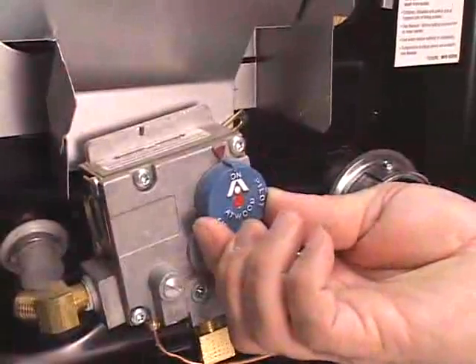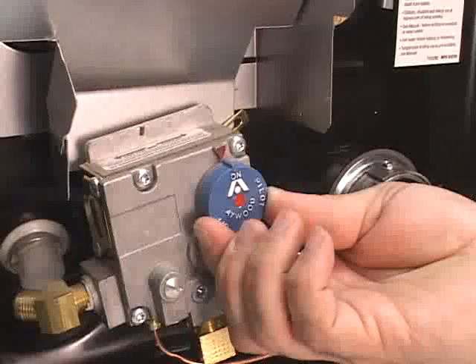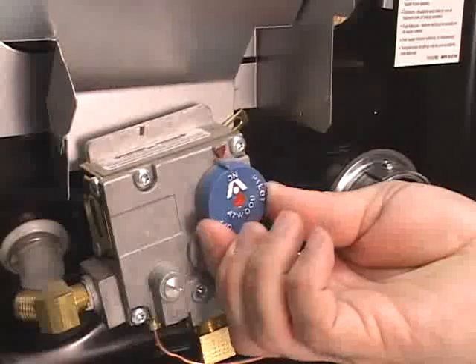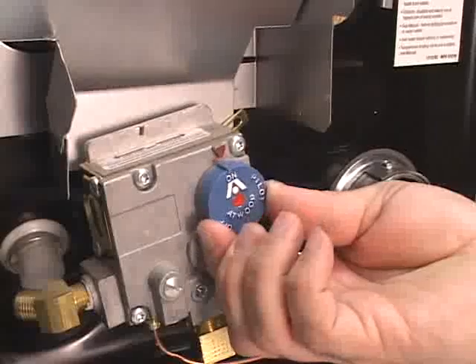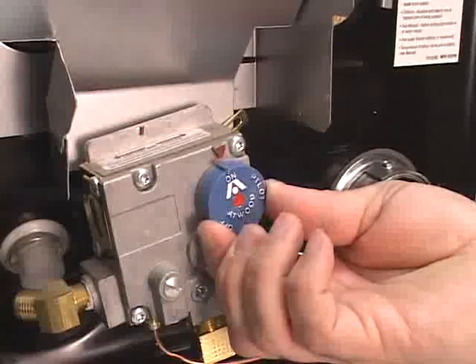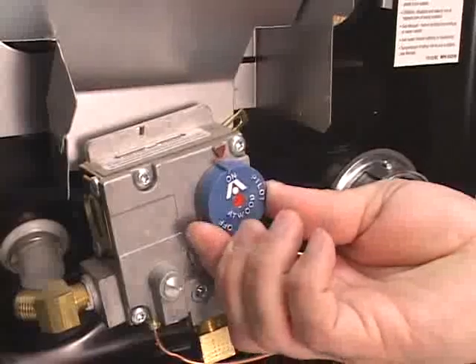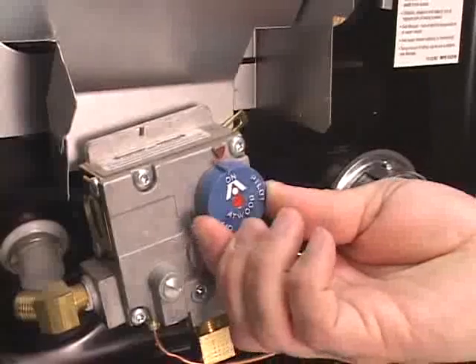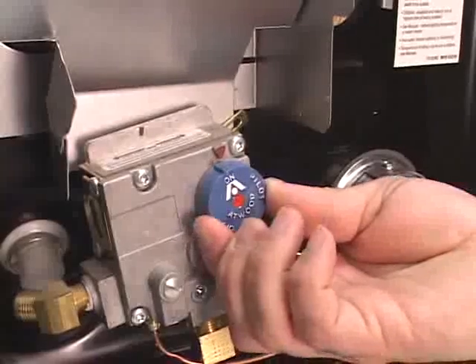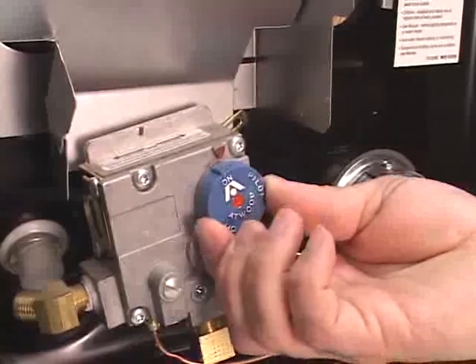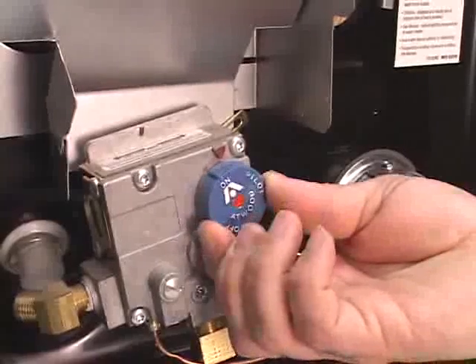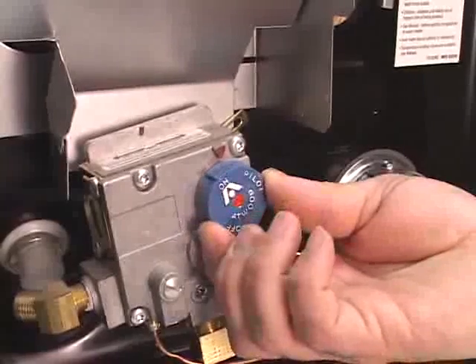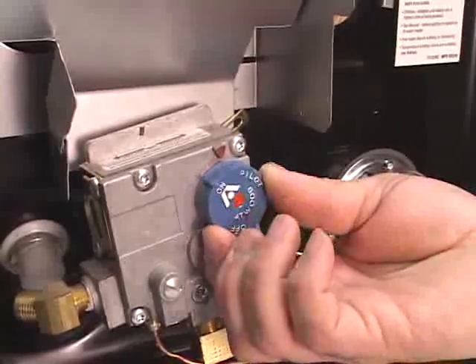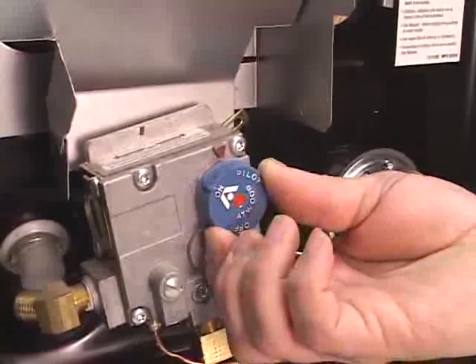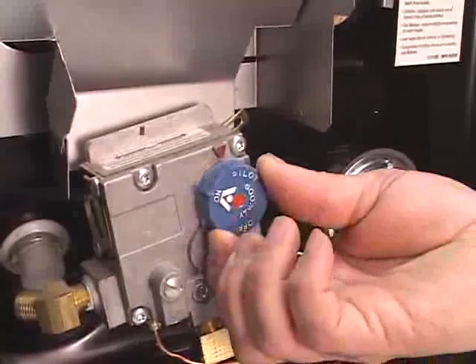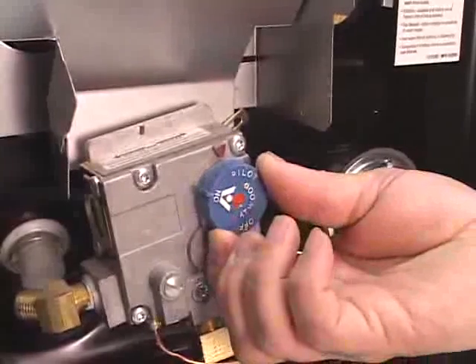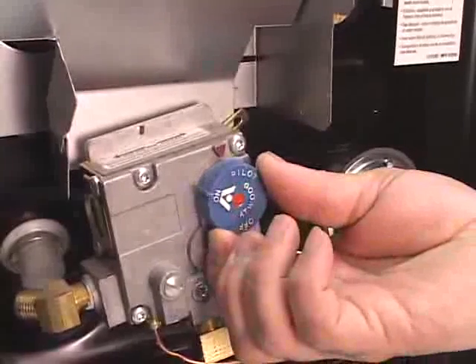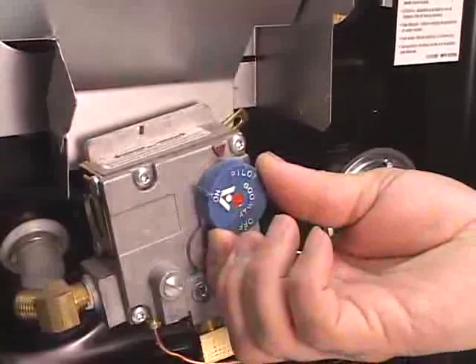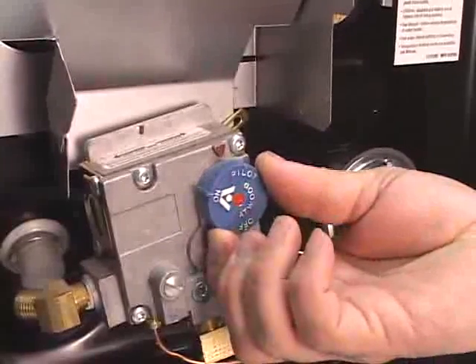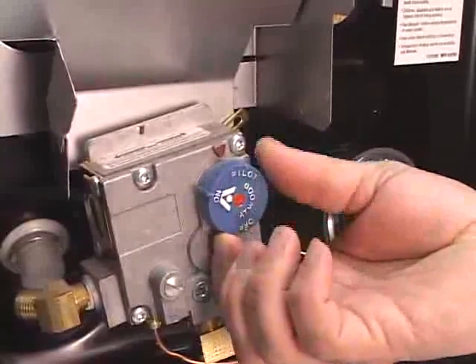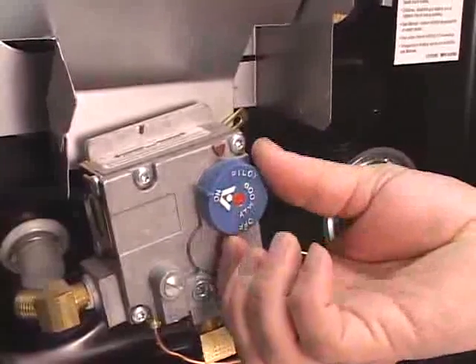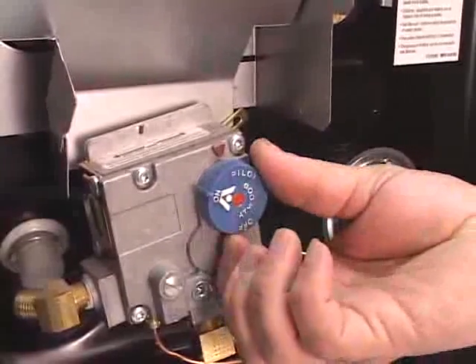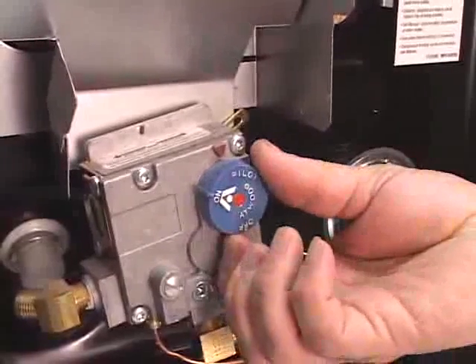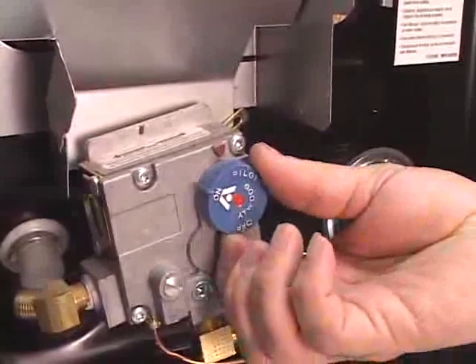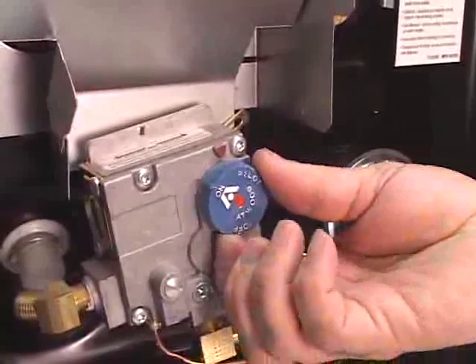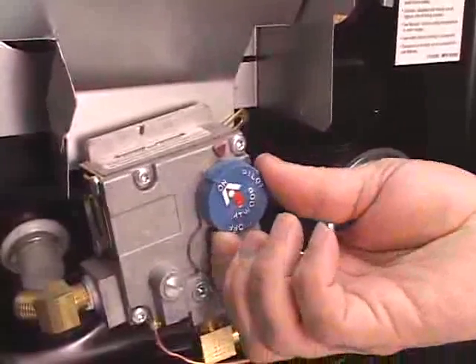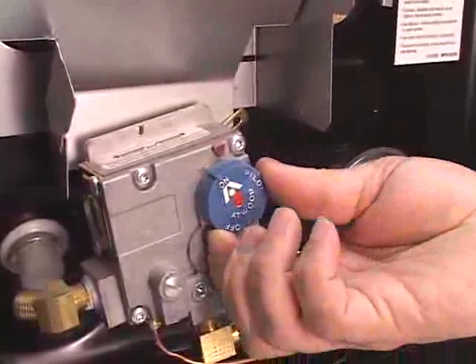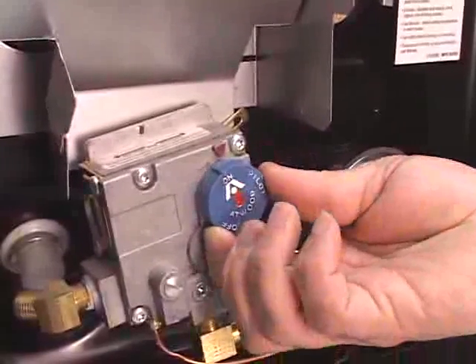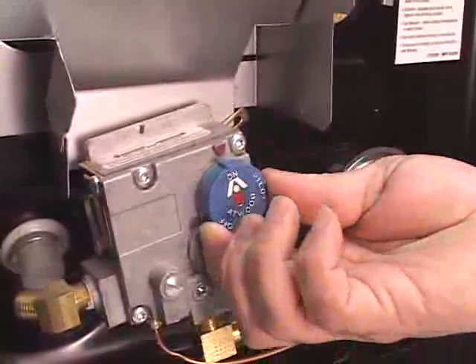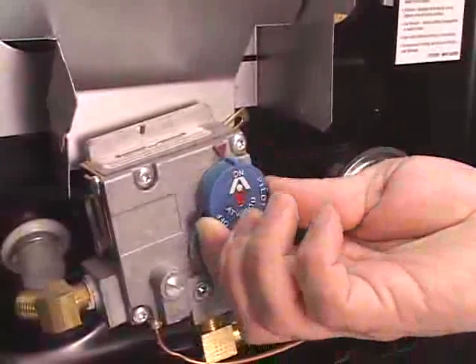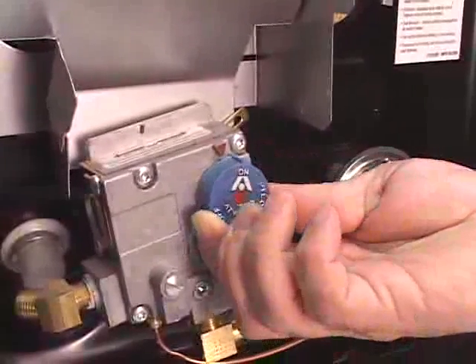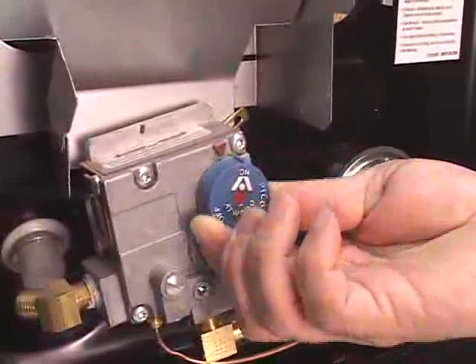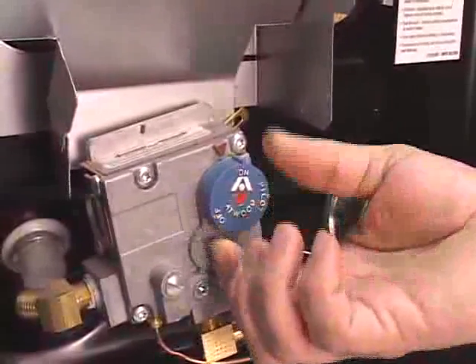For a hotter flame, you'll turn it counterclockwise. For a cooler flame, you'll turn it clockwise.